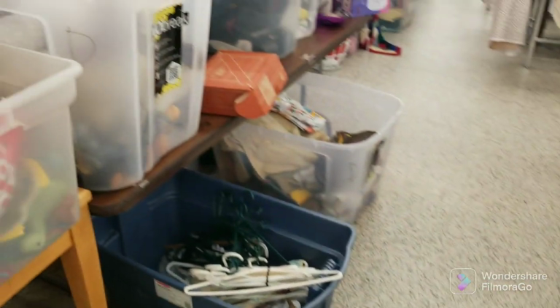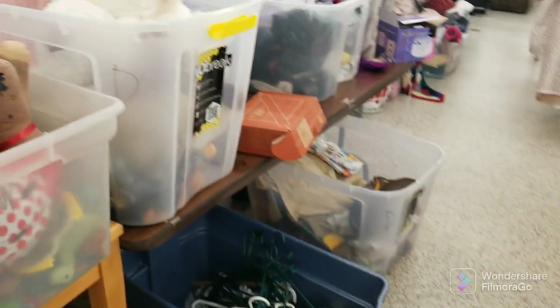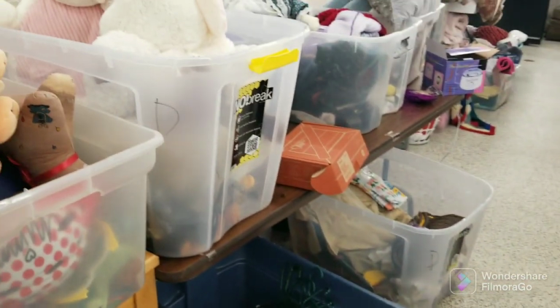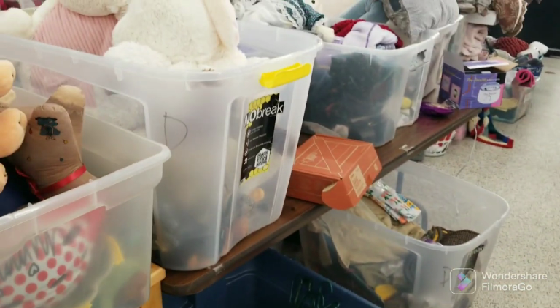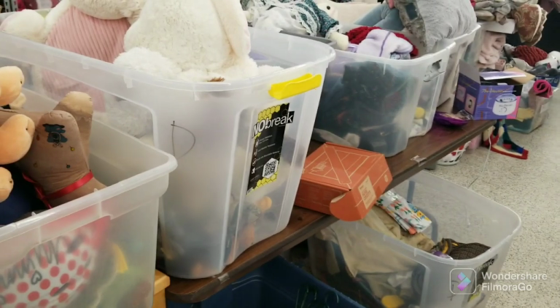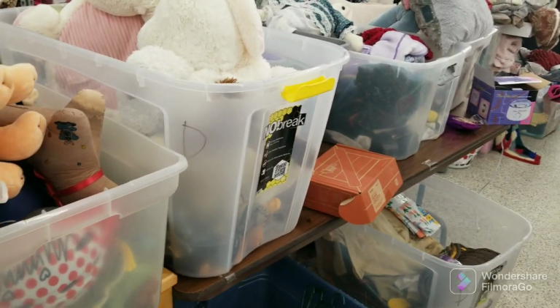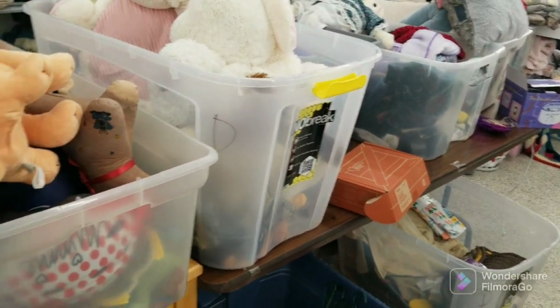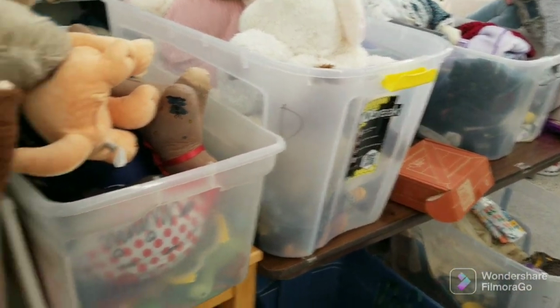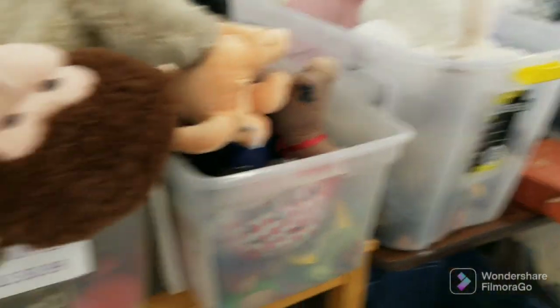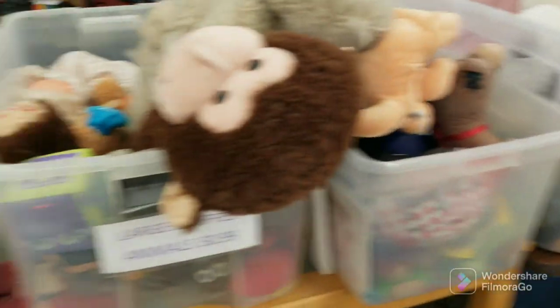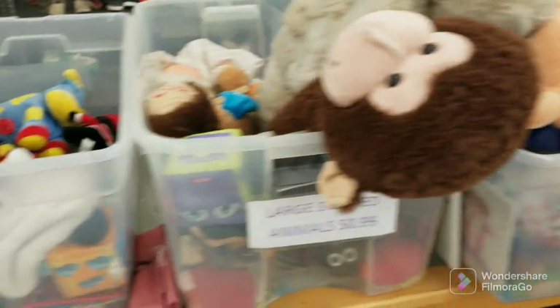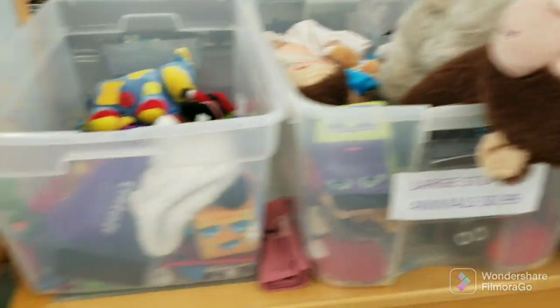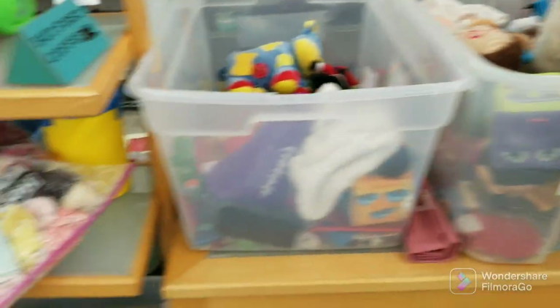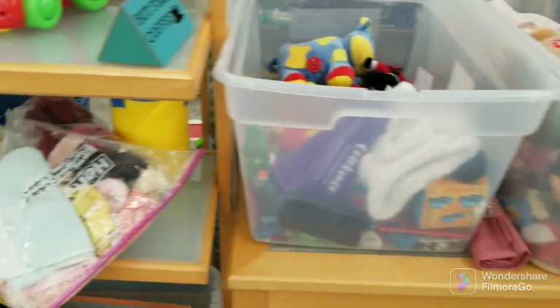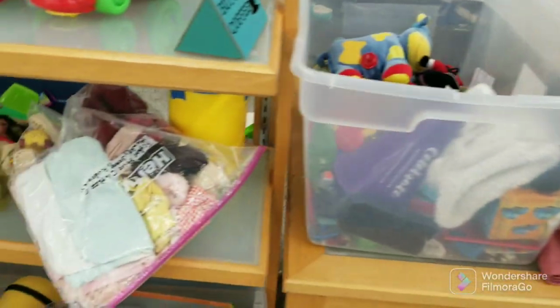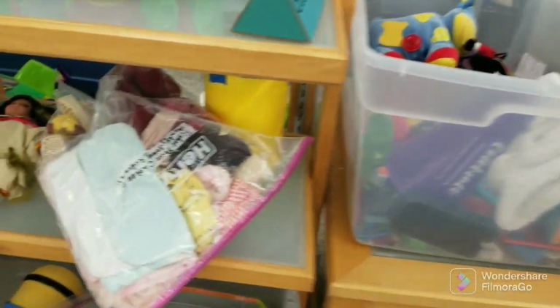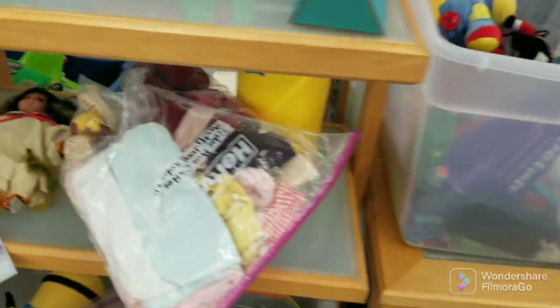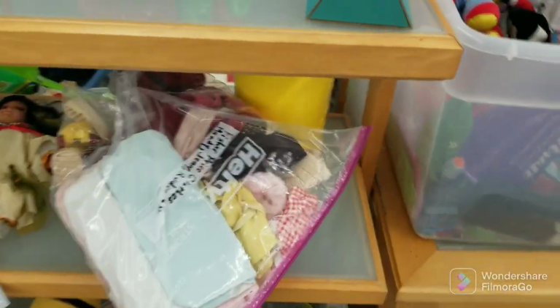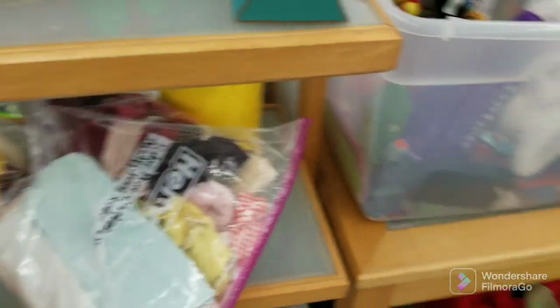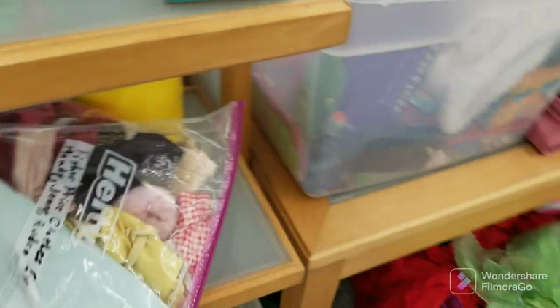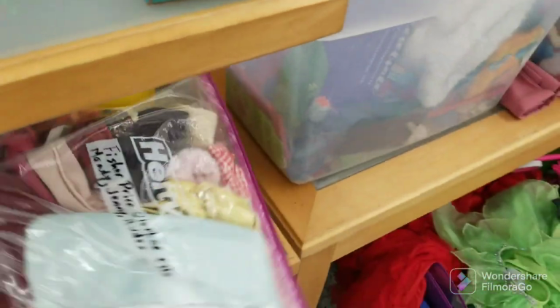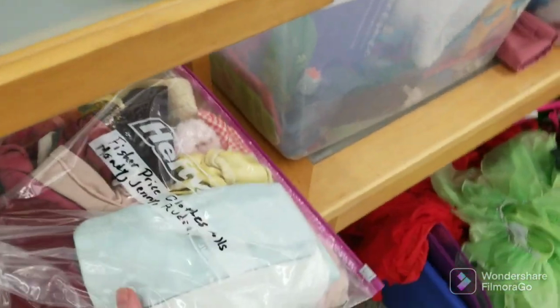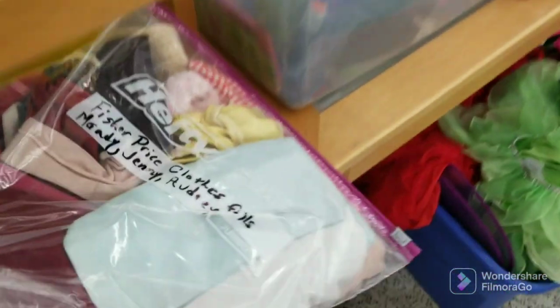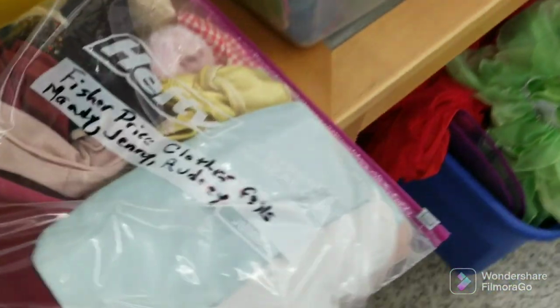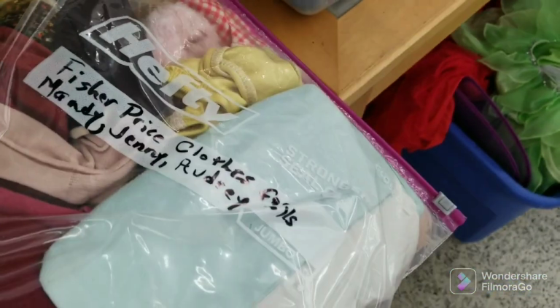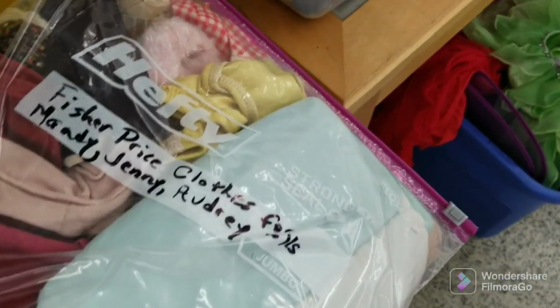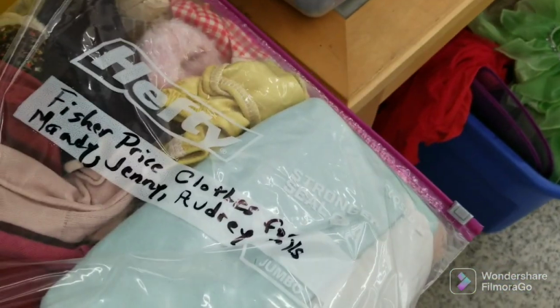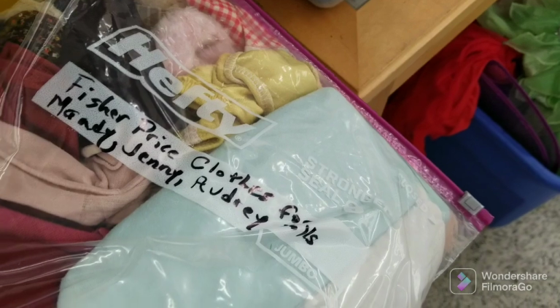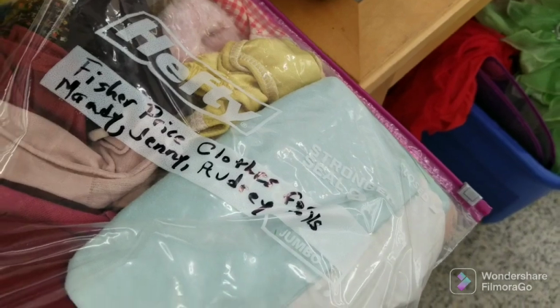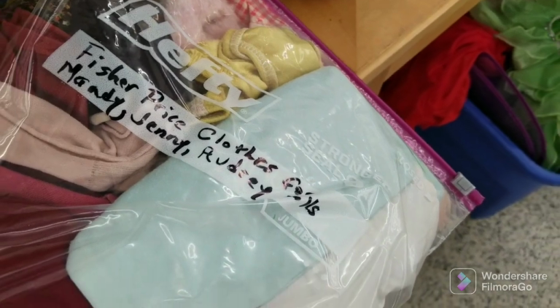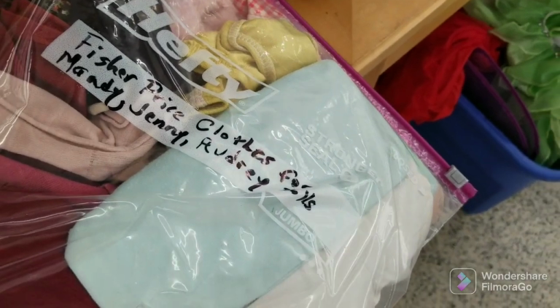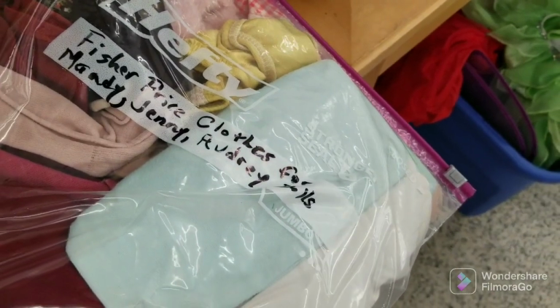Here is thrift store number one for this video. This is Purple Cow in Baton Rouge, Louisiana. I picked up three bags of toys at this store. They were all two bucks each.